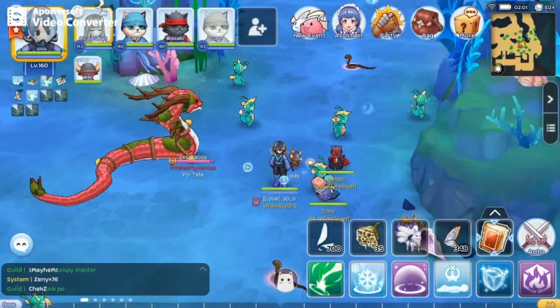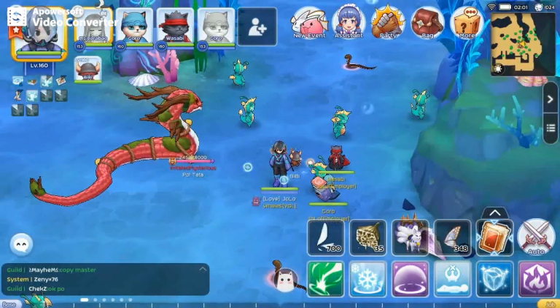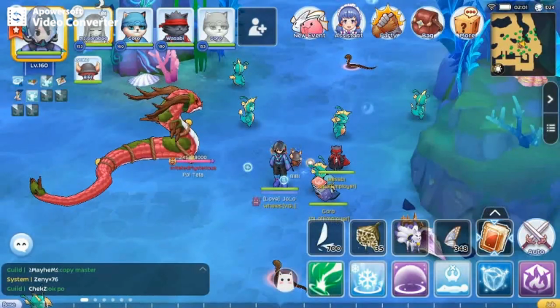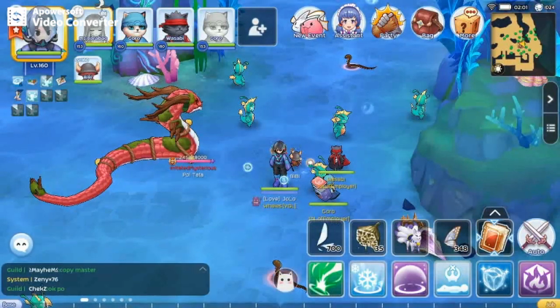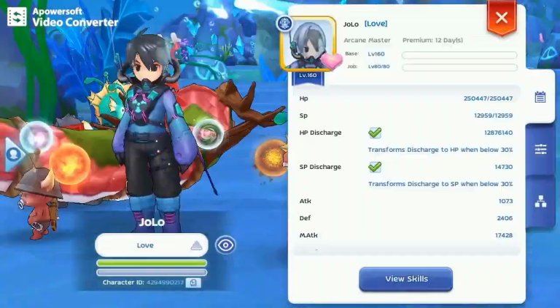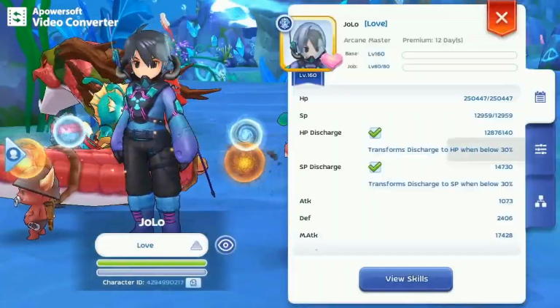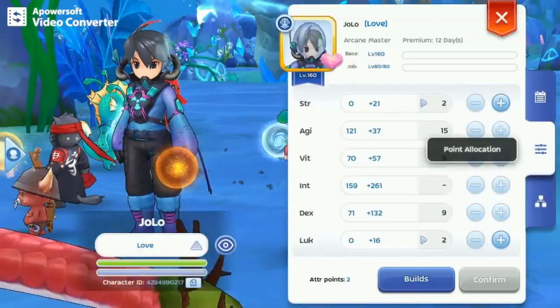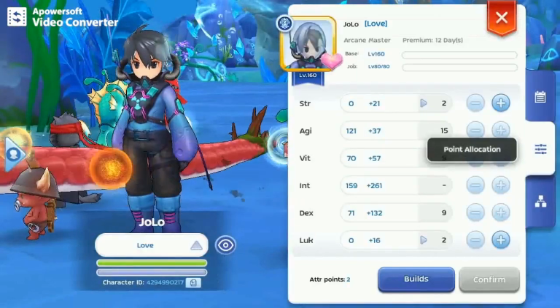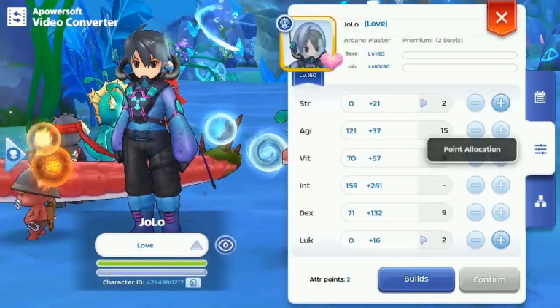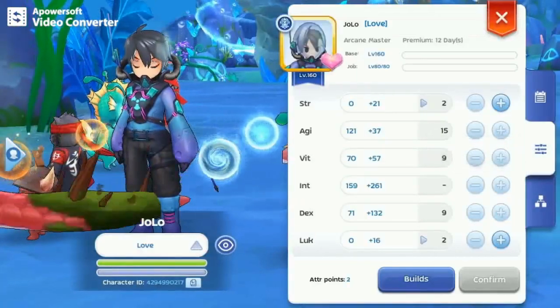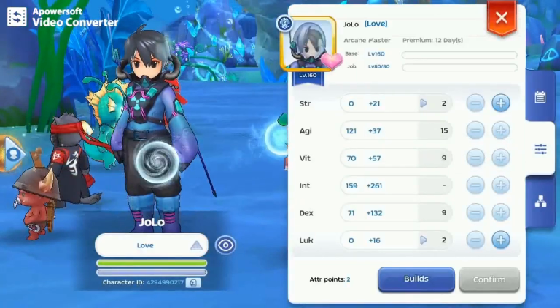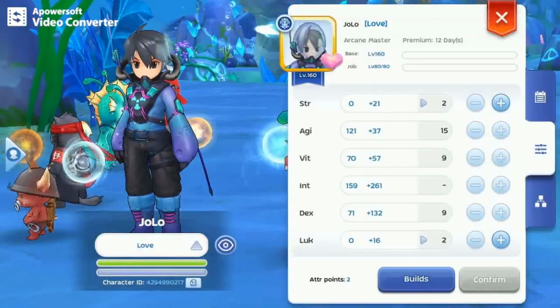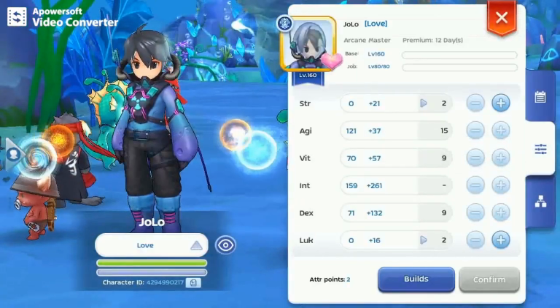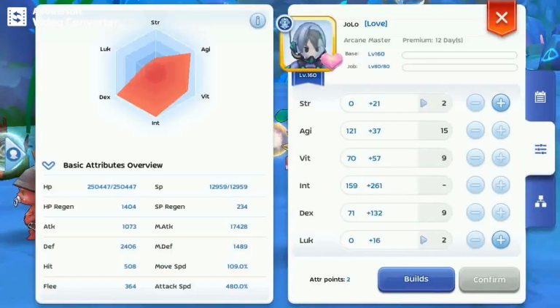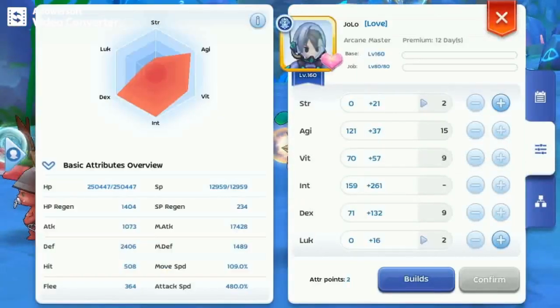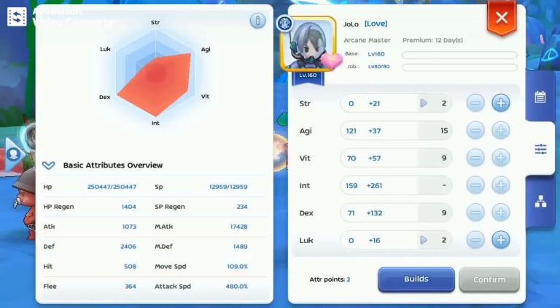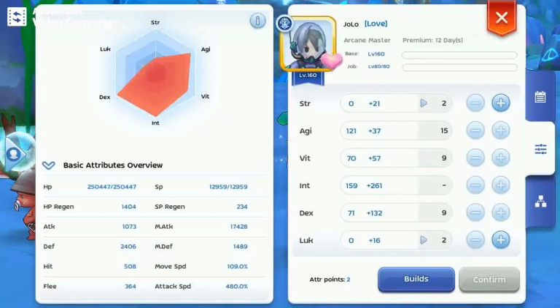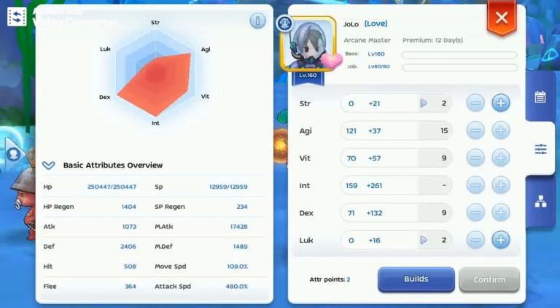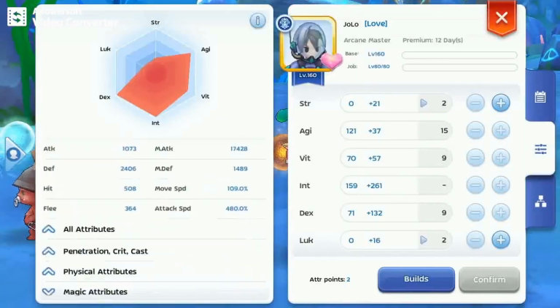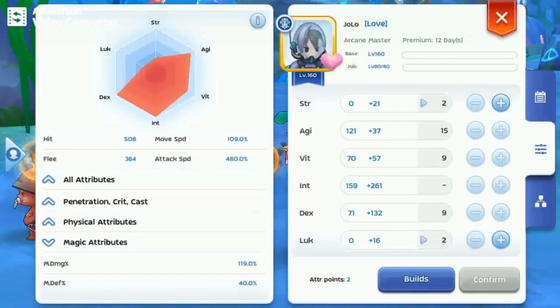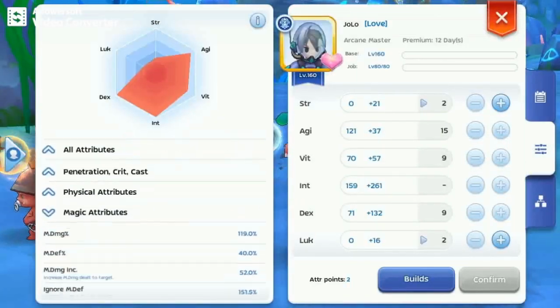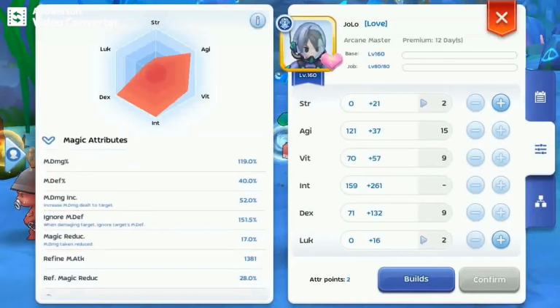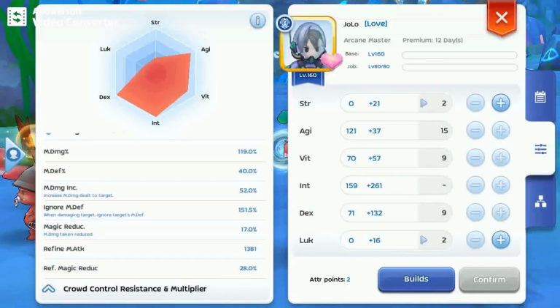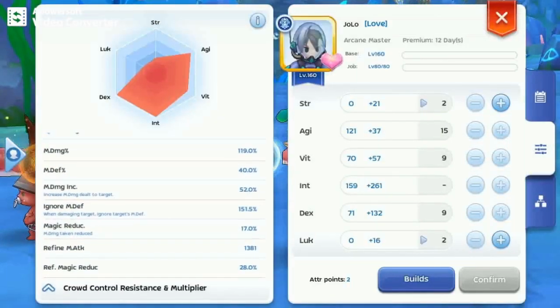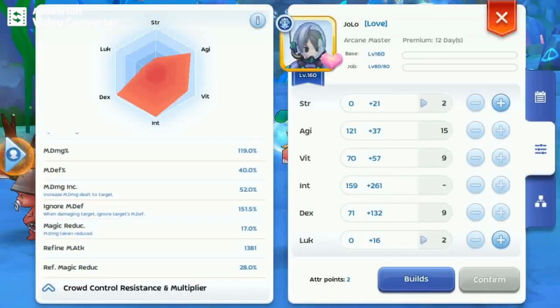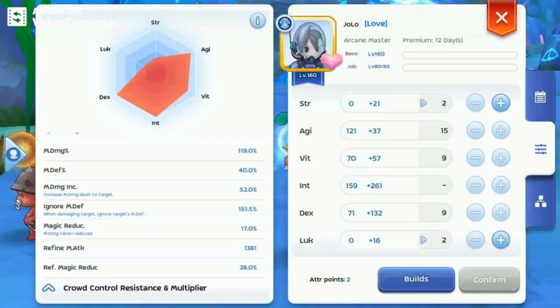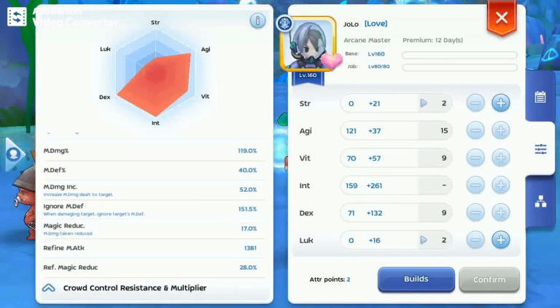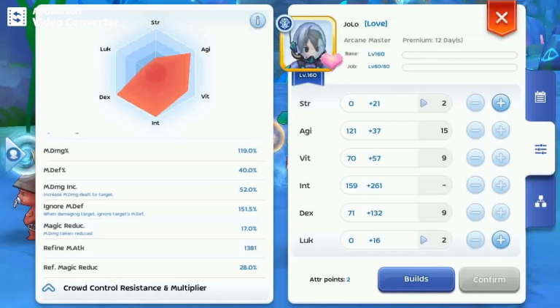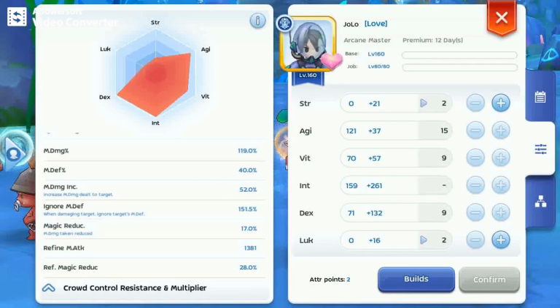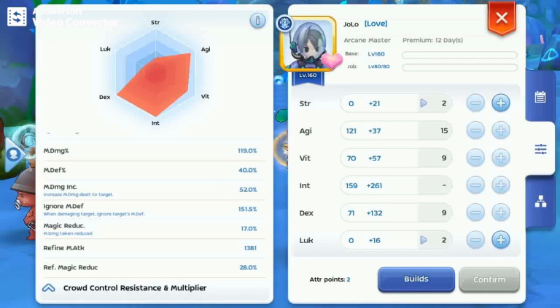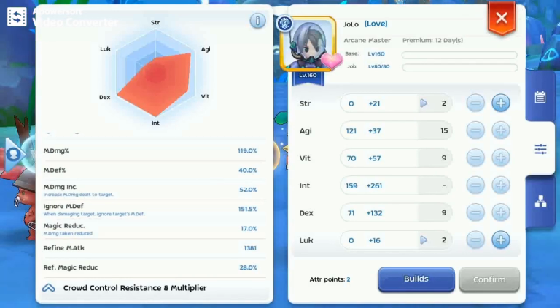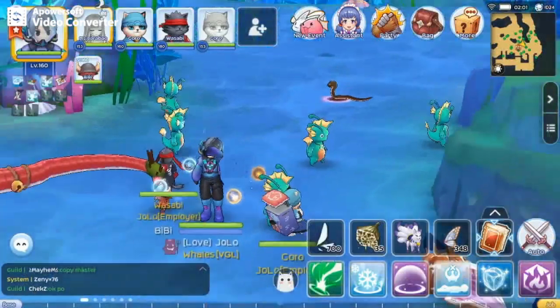I'm also using MS for additional damage. Here are my stats: 480 attack speed and around 156 ignore defense, death speed, energy code.